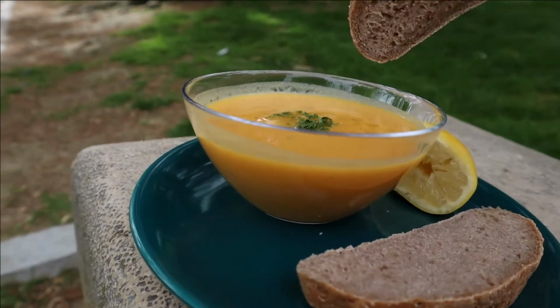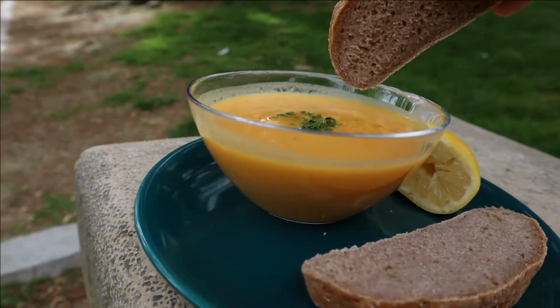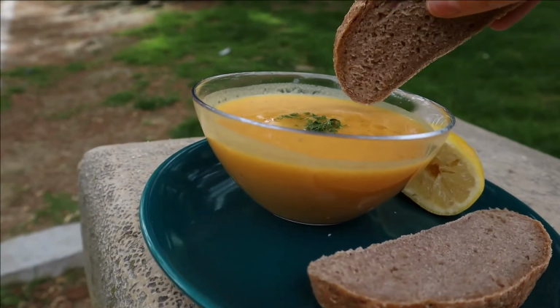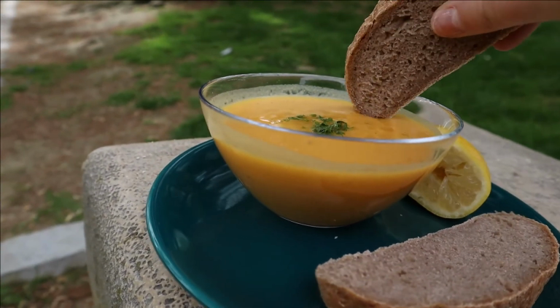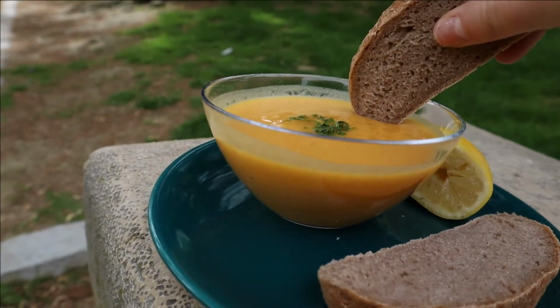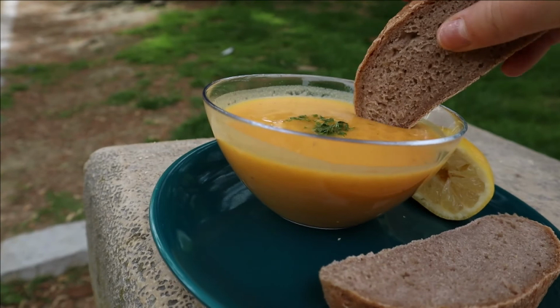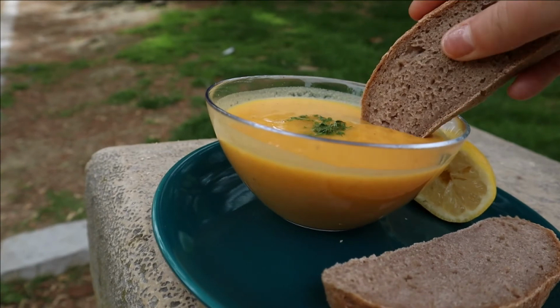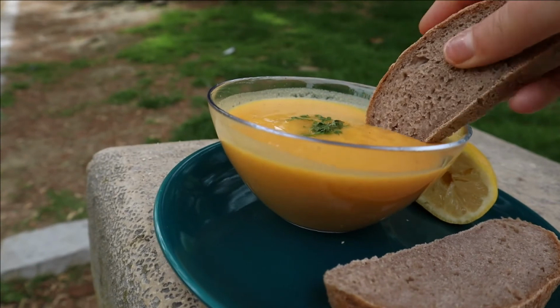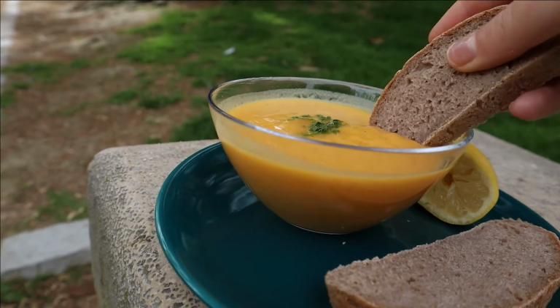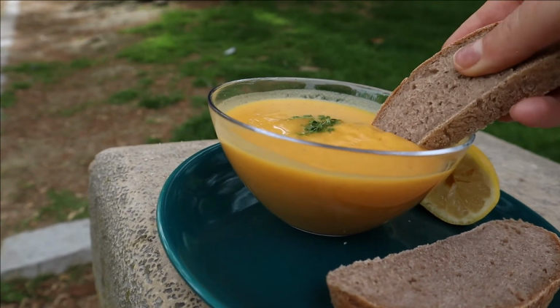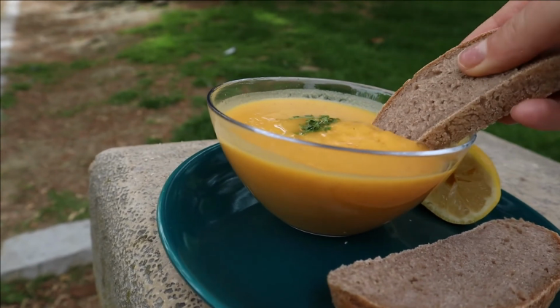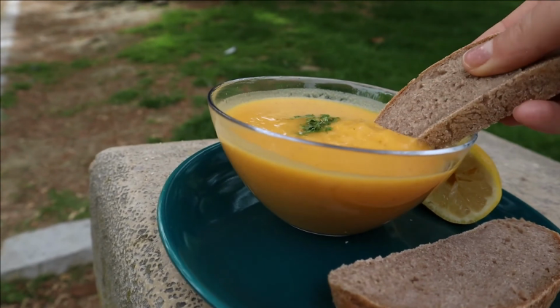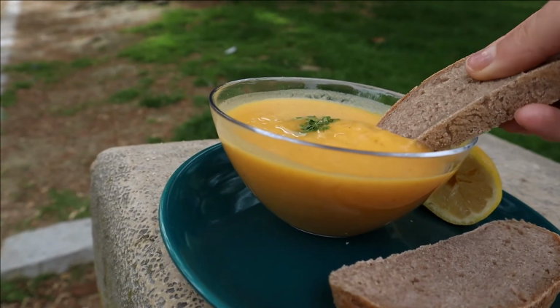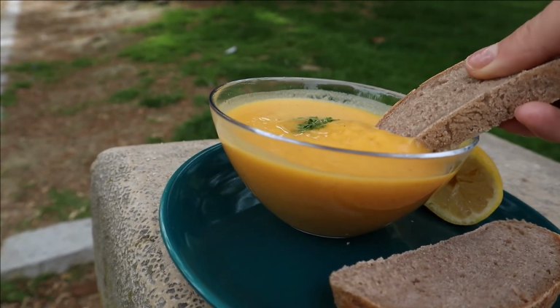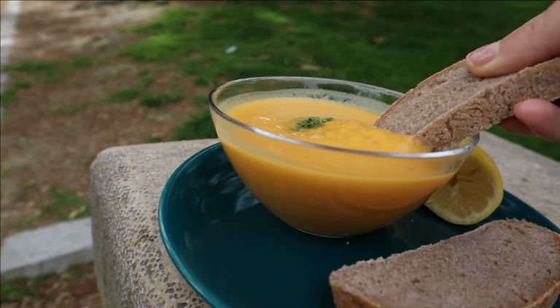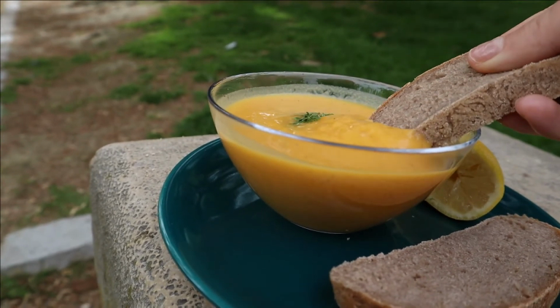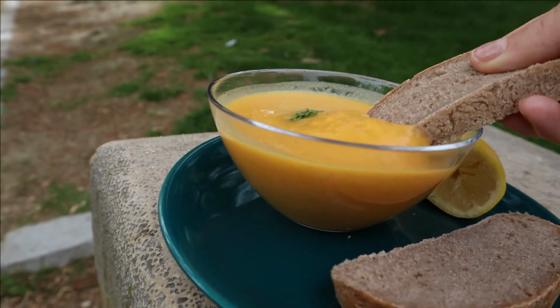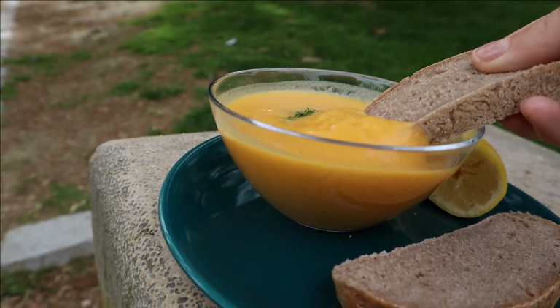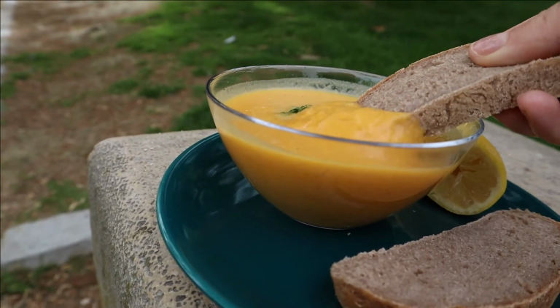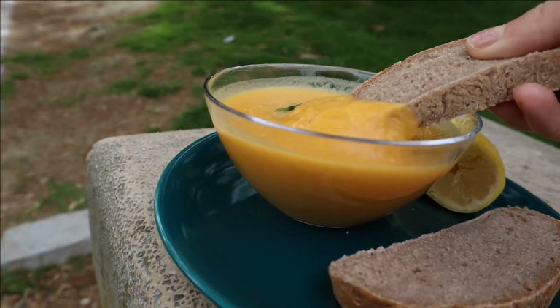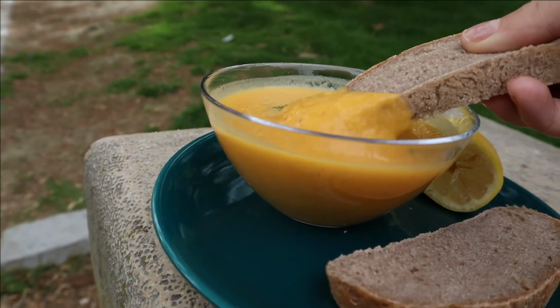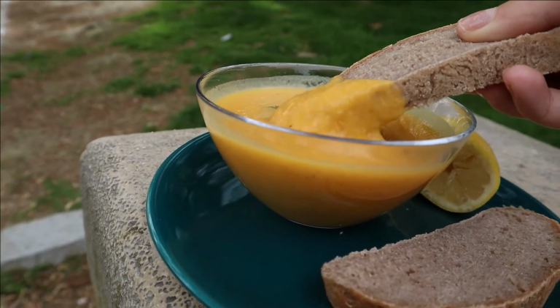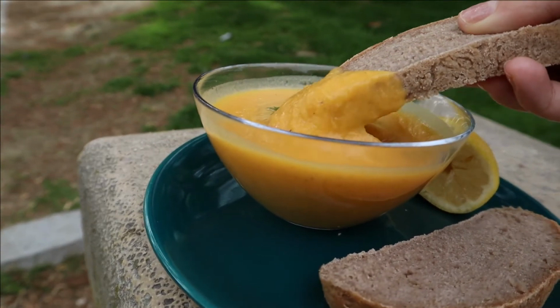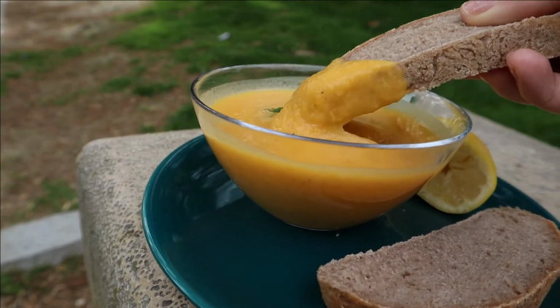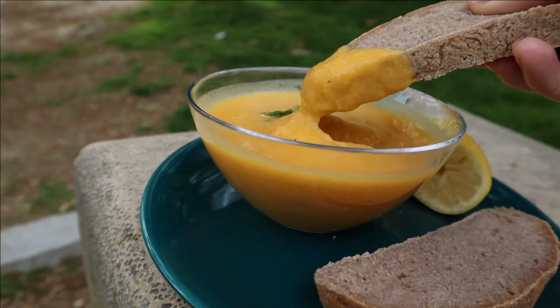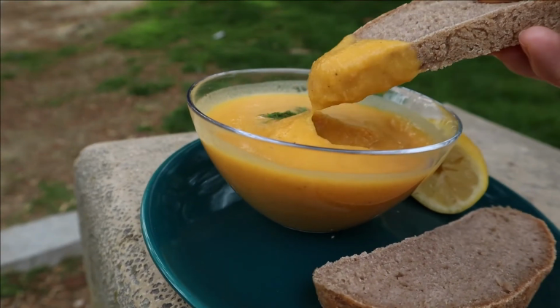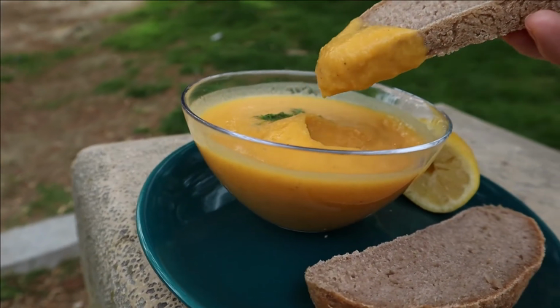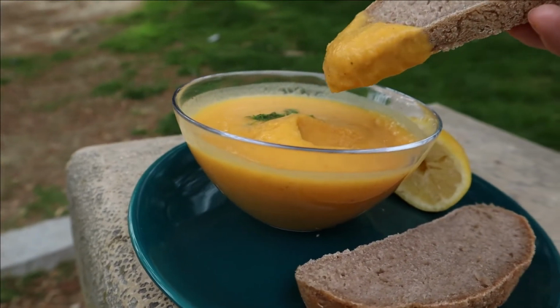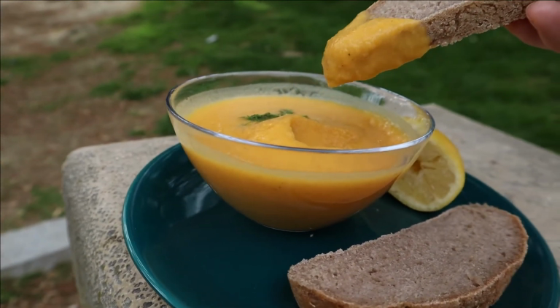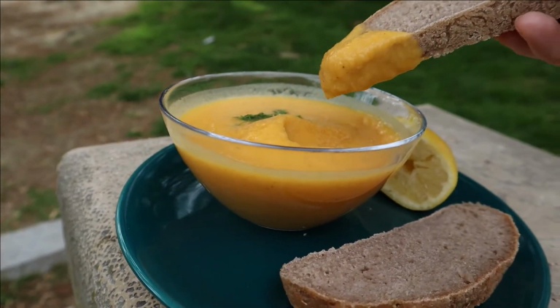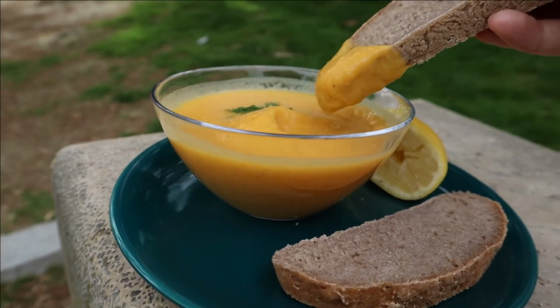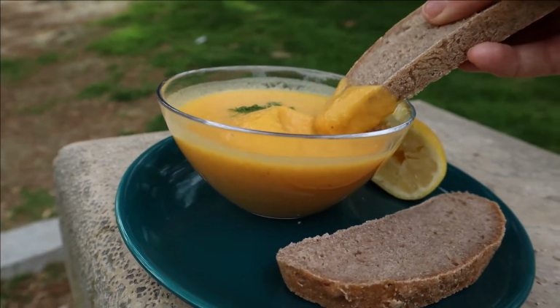Today we are making this delicious soup that is from carrots and lentils.